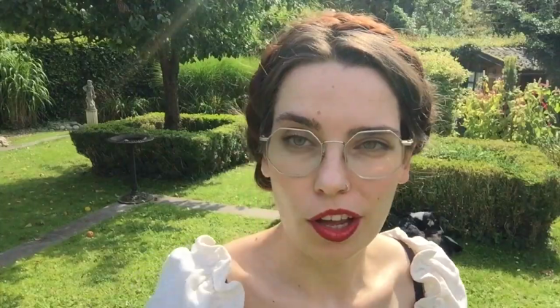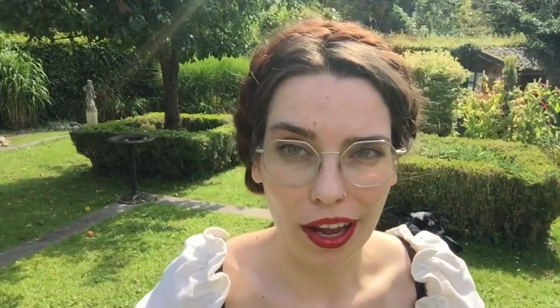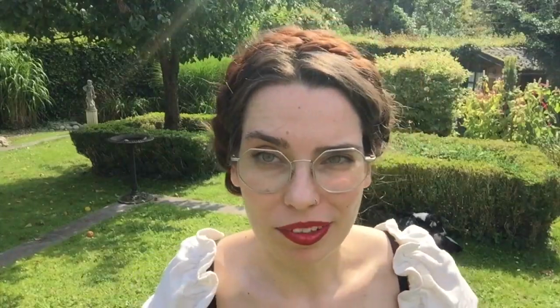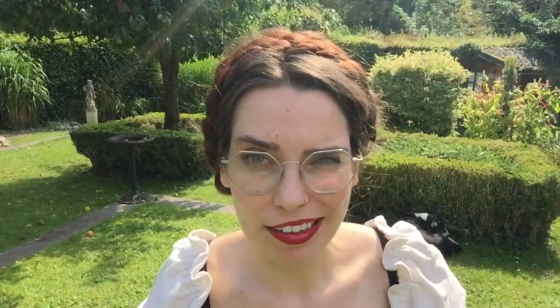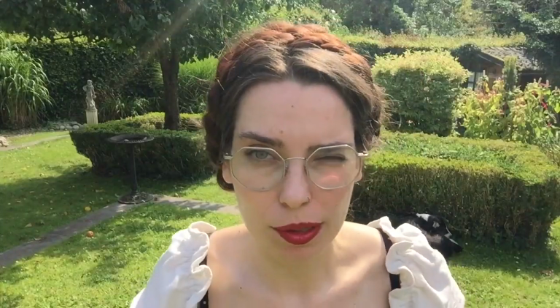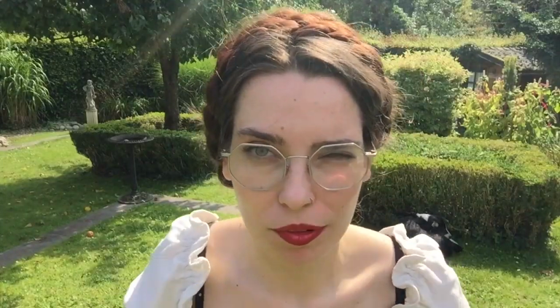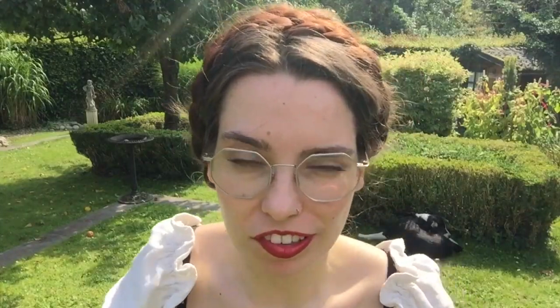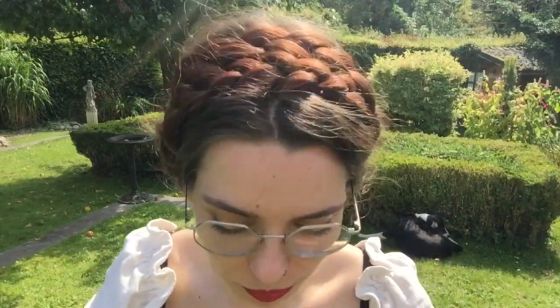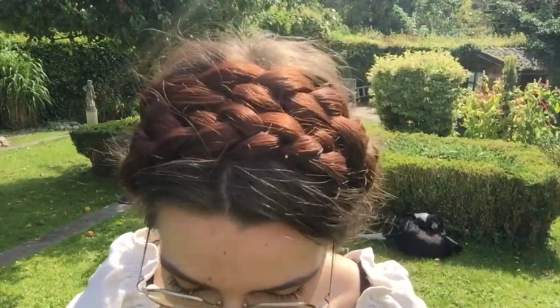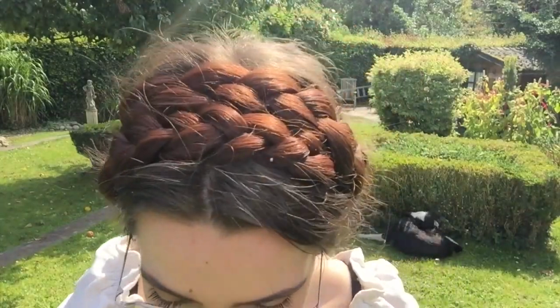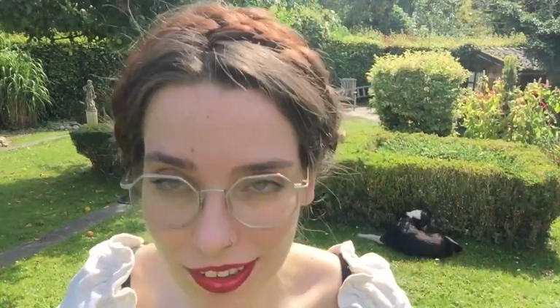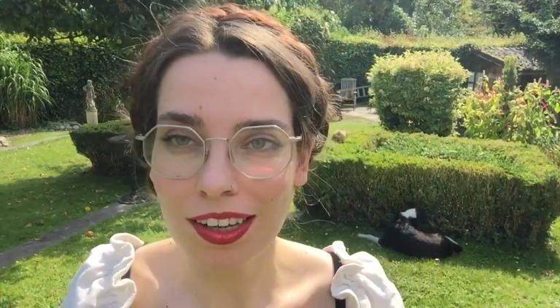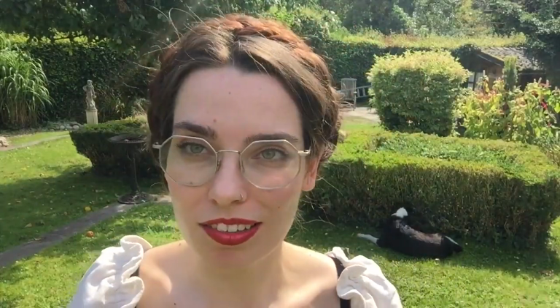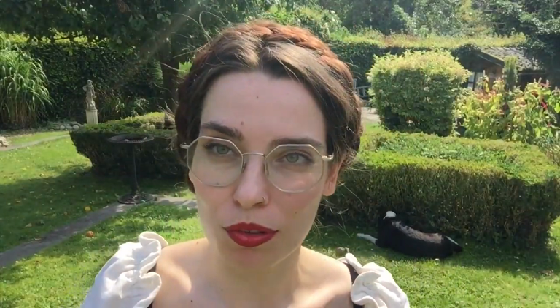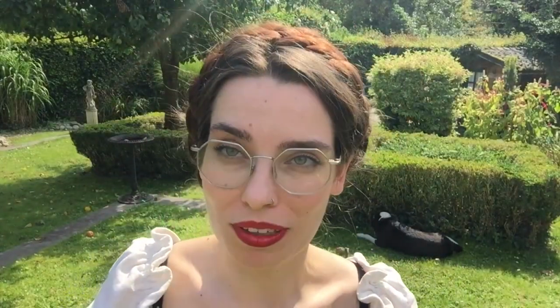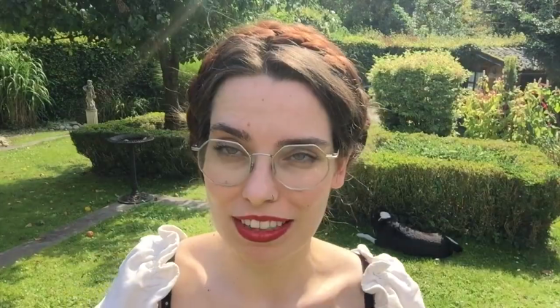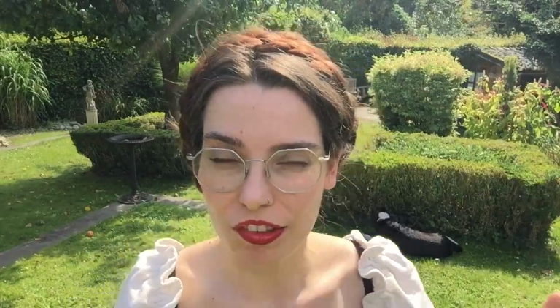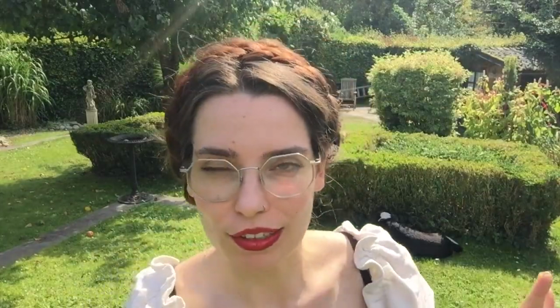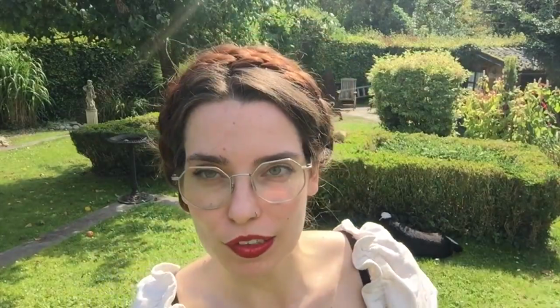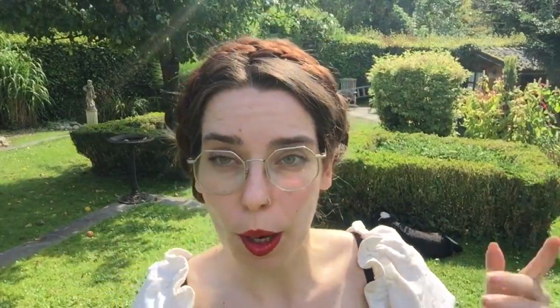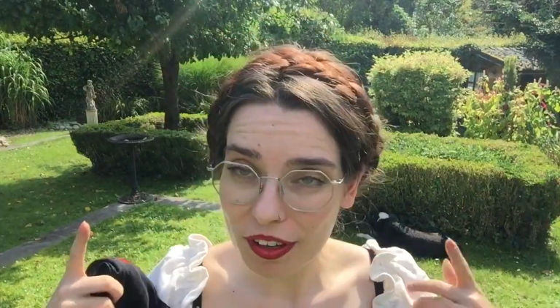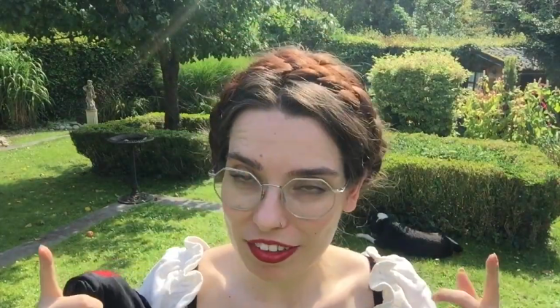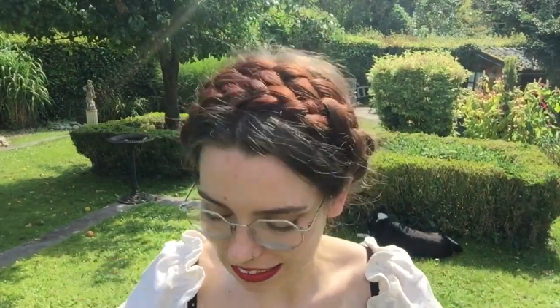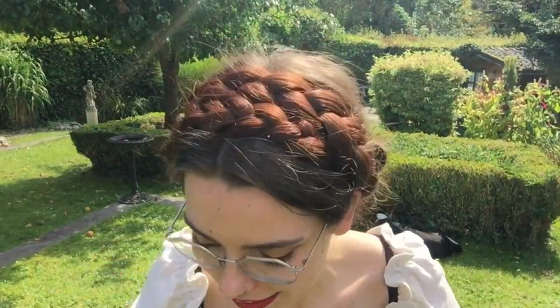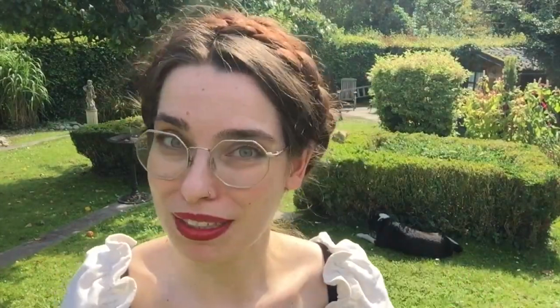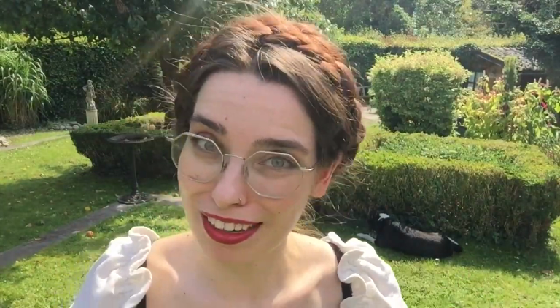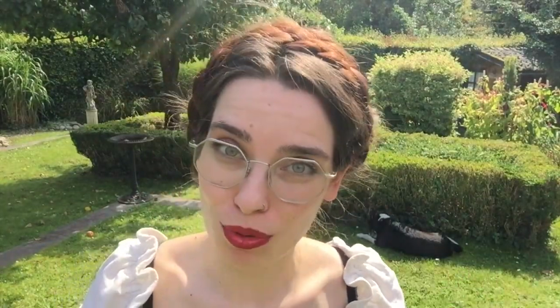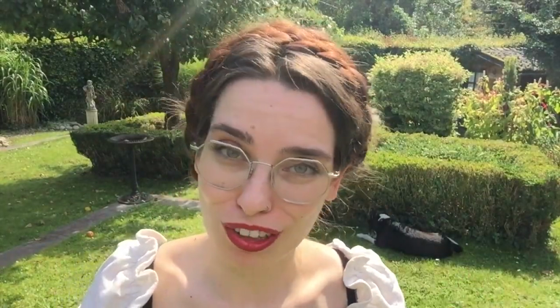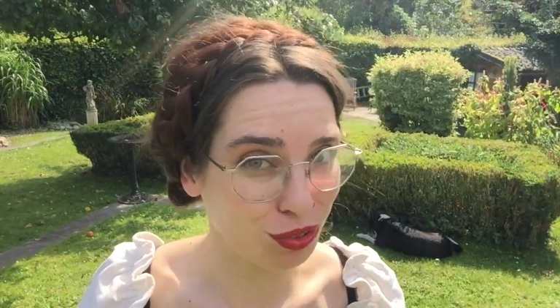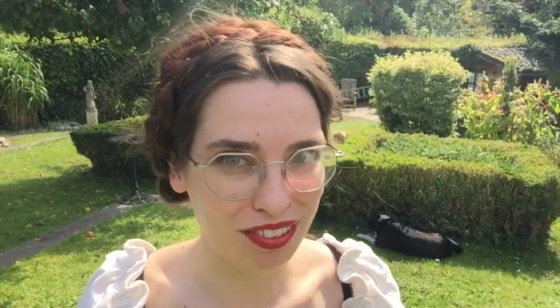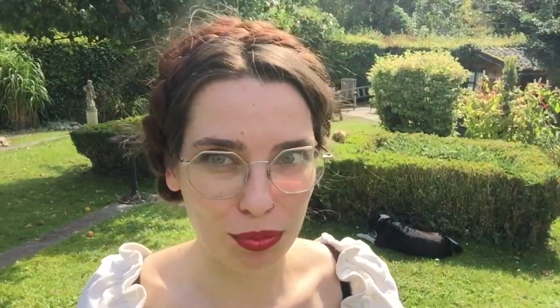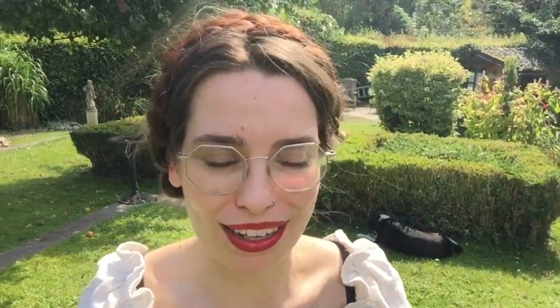Okay, we changed camera positions because I couldn't stop squinting into the sun, so I hope you can still see it. But let's move on to our second braid.